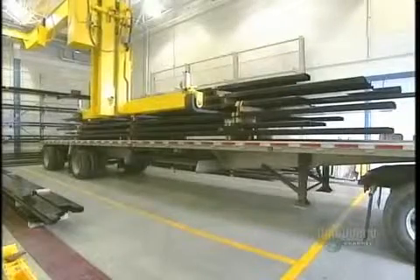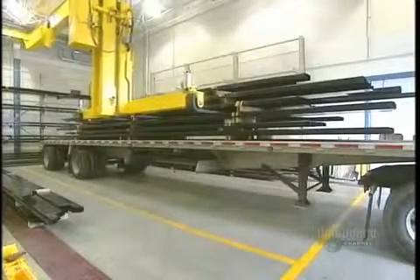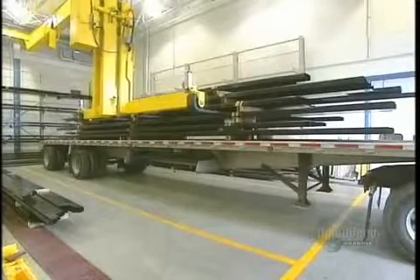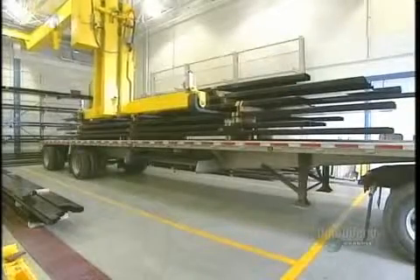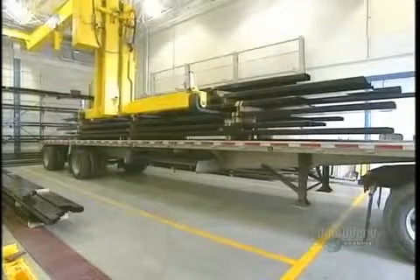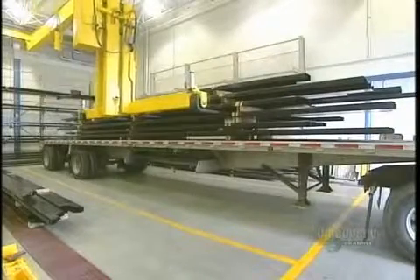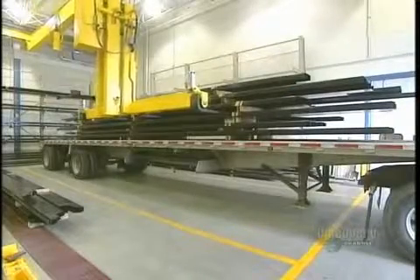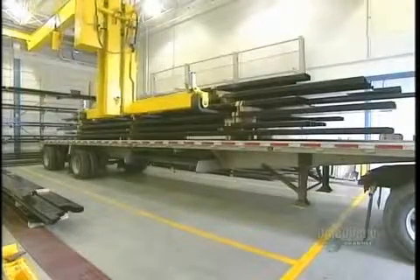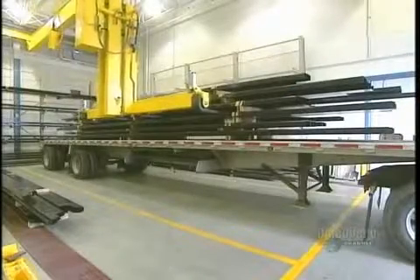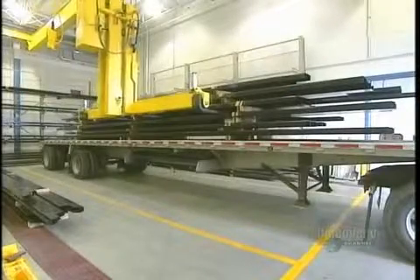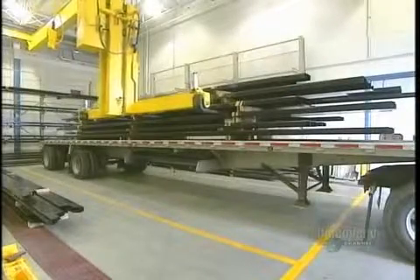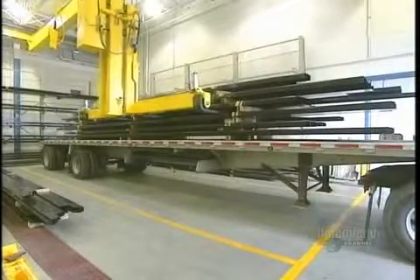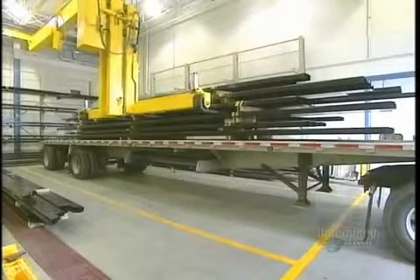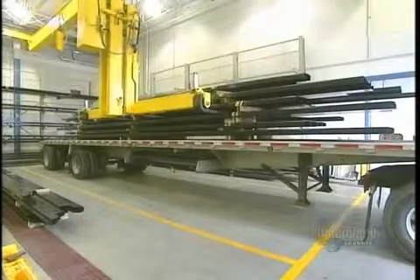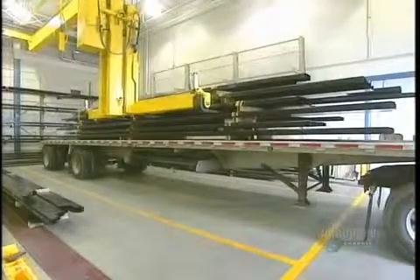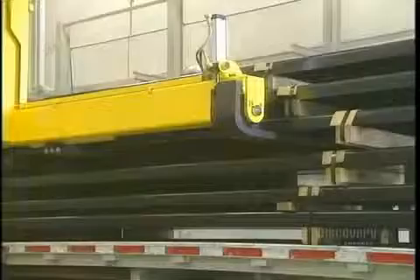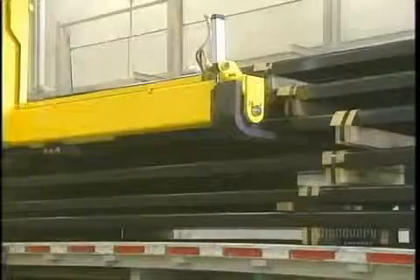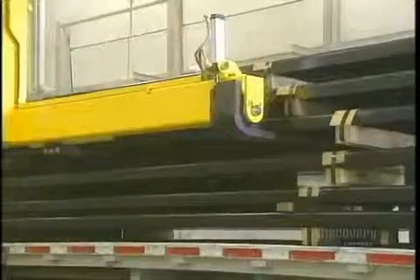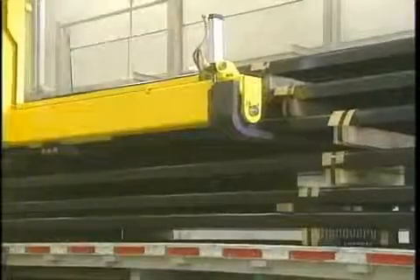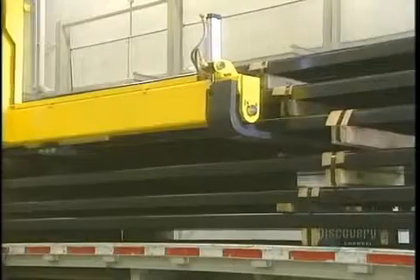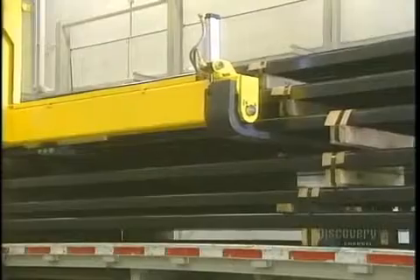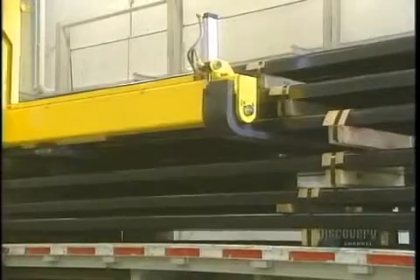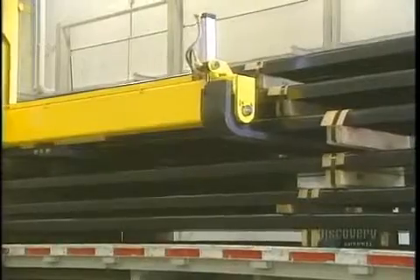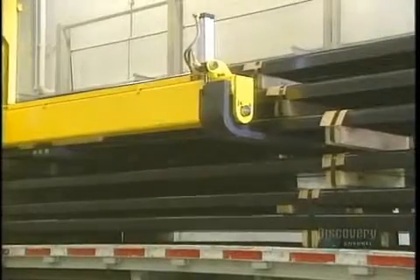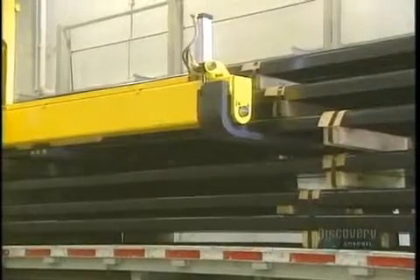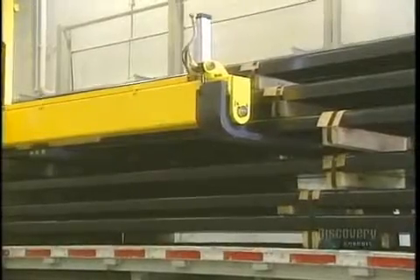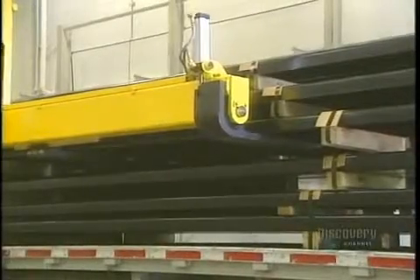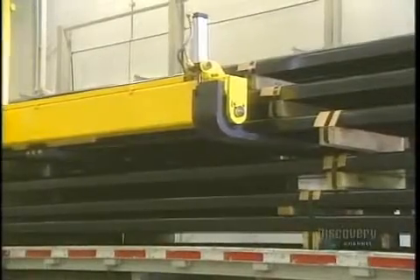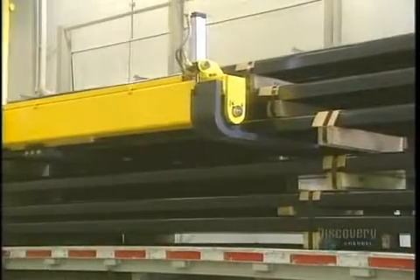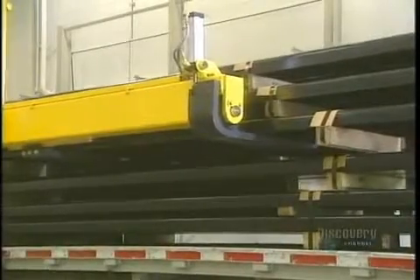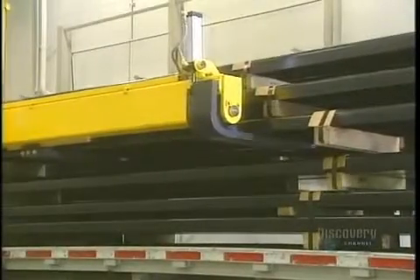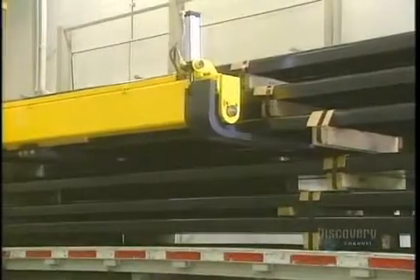Fabricating these massive trucks requires many highly complex steps, since the parts are usually heavy and tricky to handle.